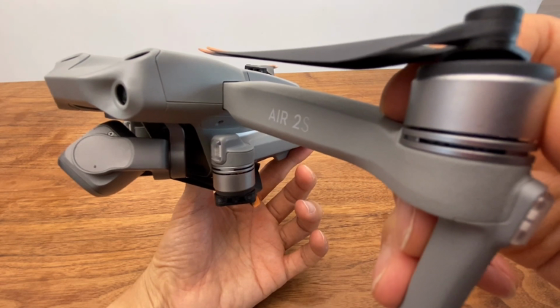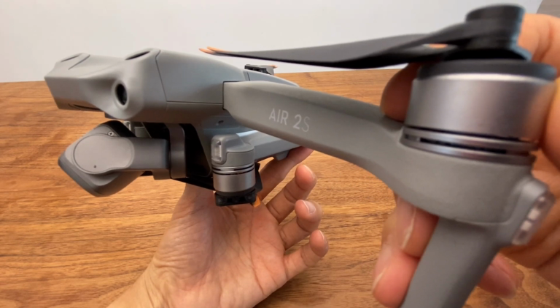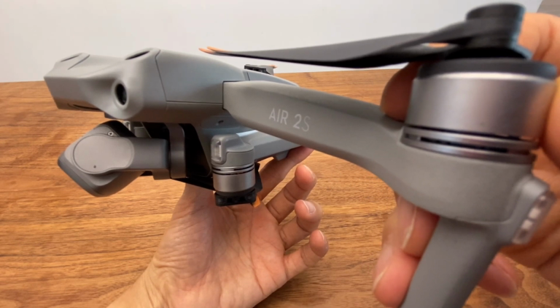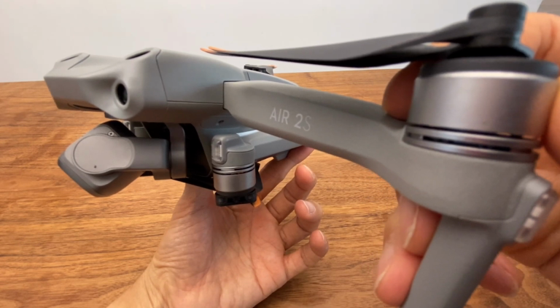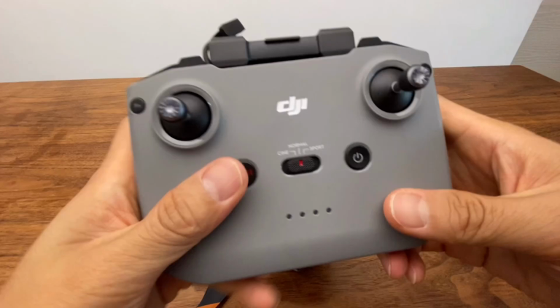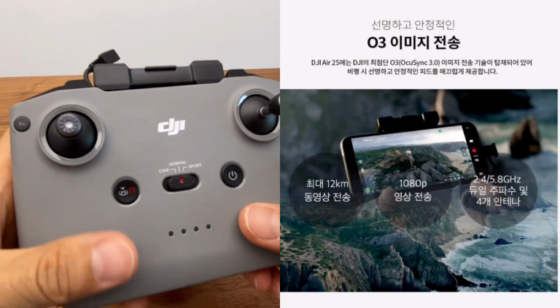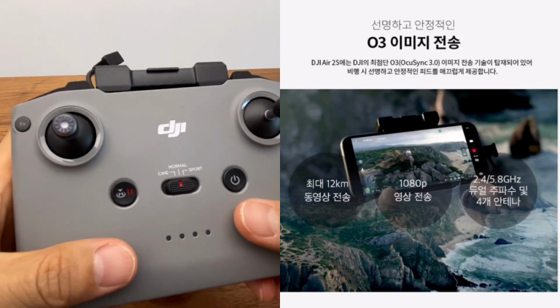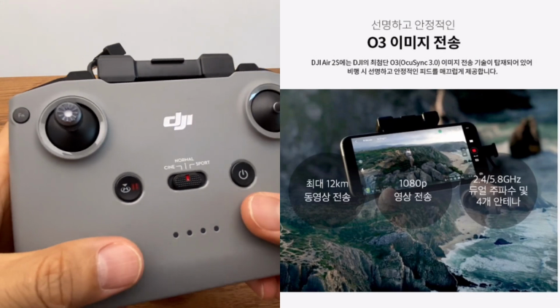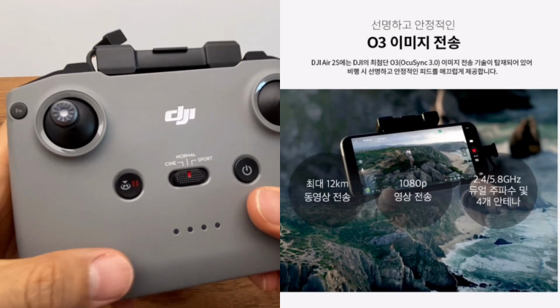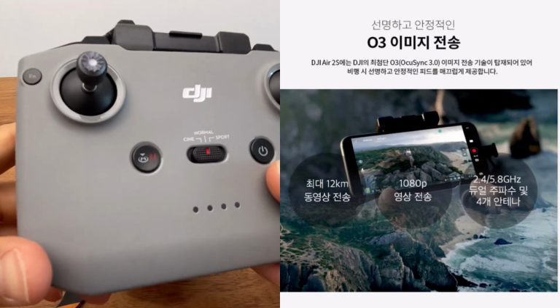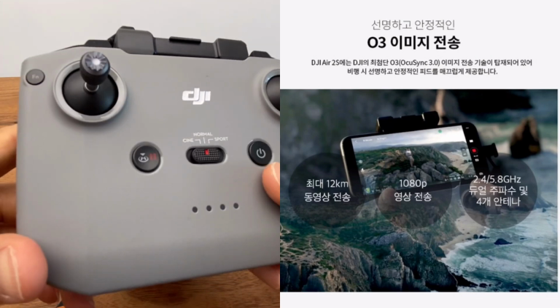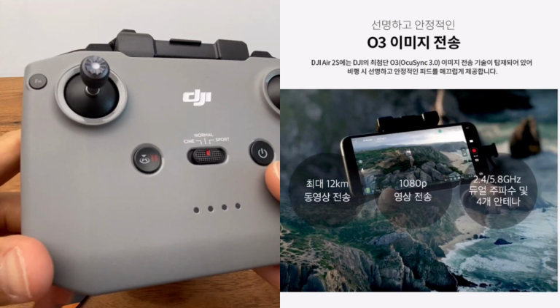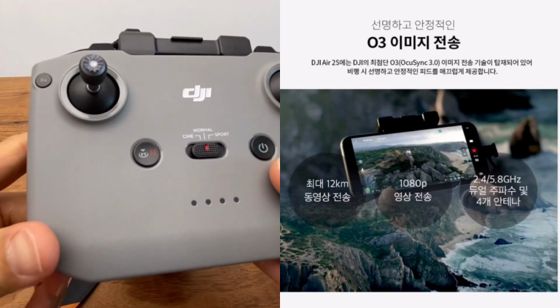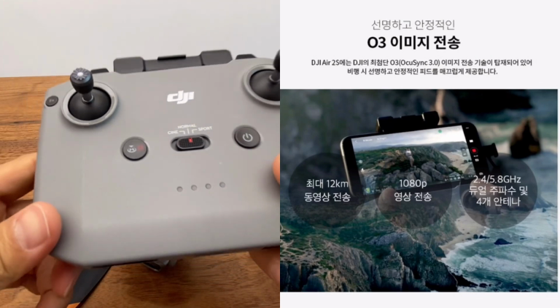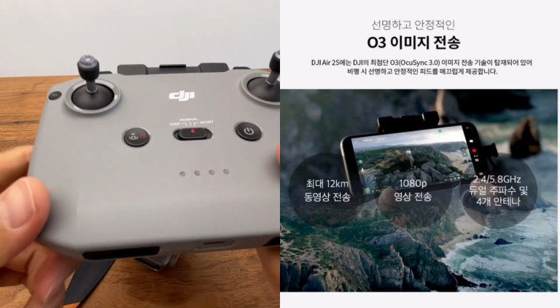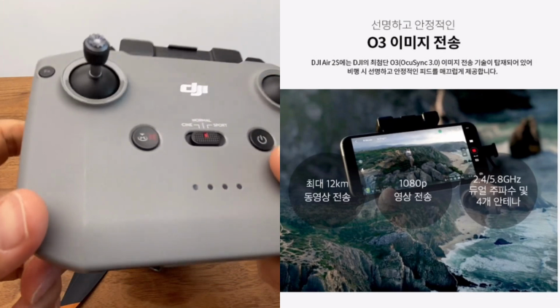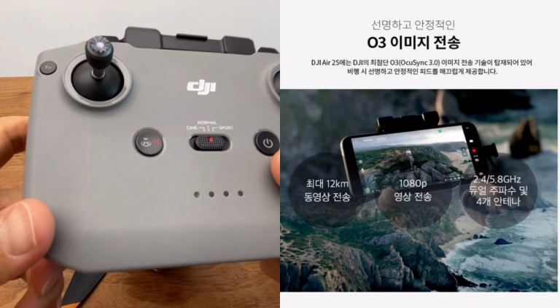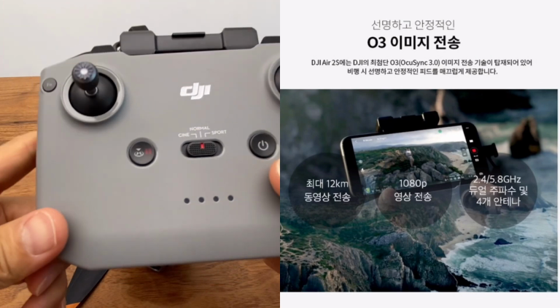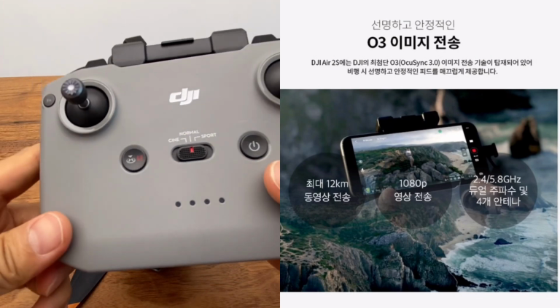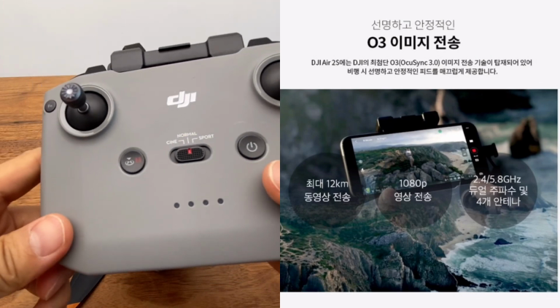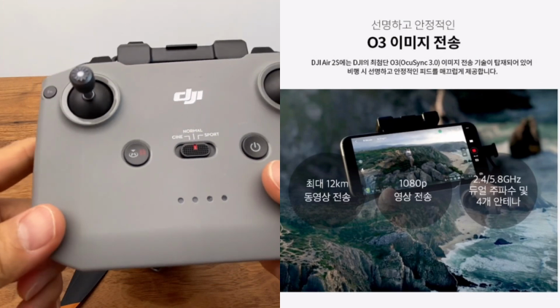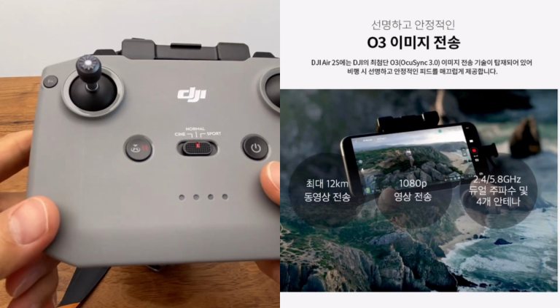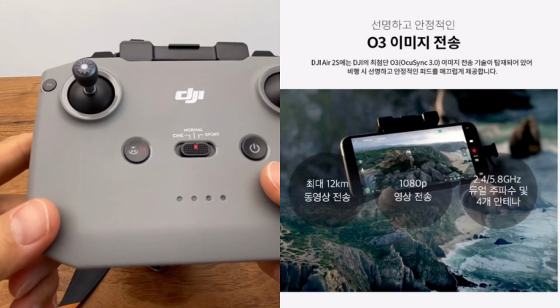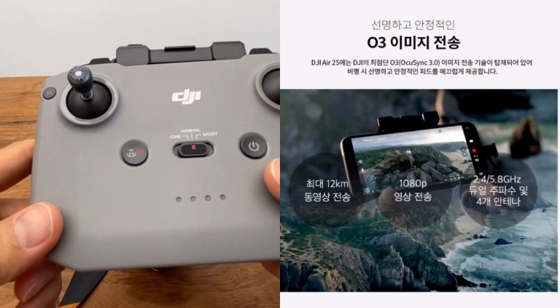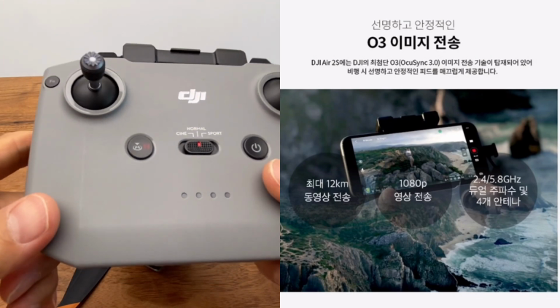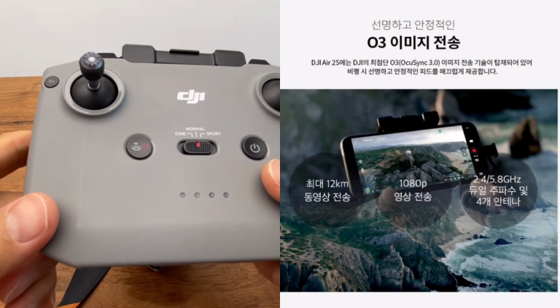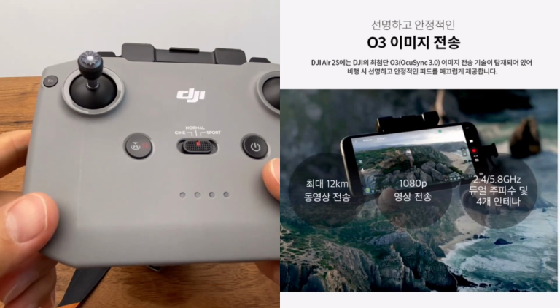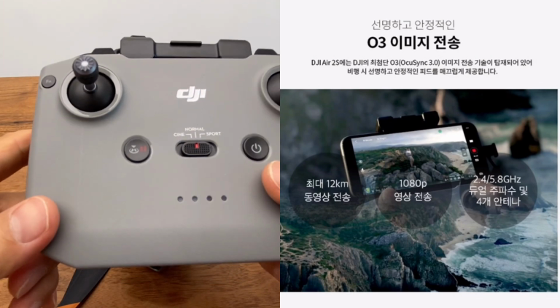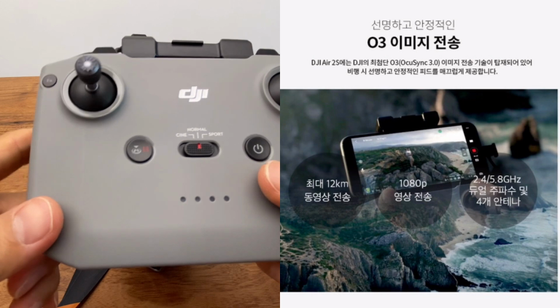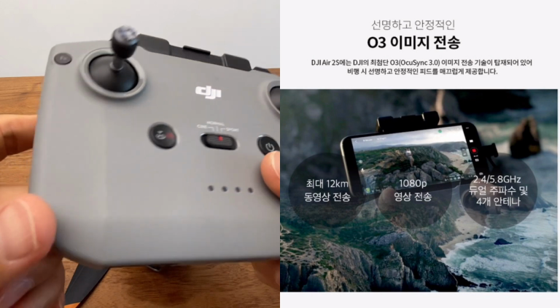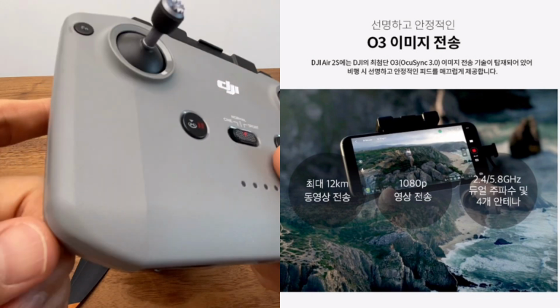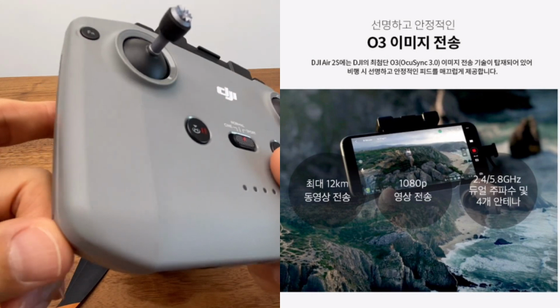This is the ACN1. The movement of the ACN1 is 2.4GHz and 5.8GHz 2.0.